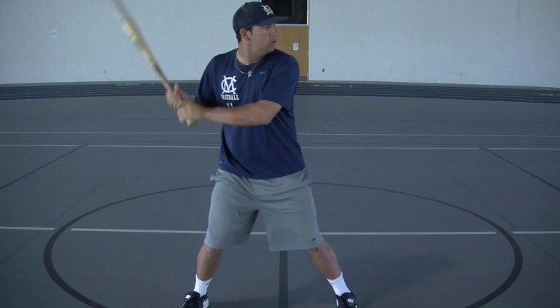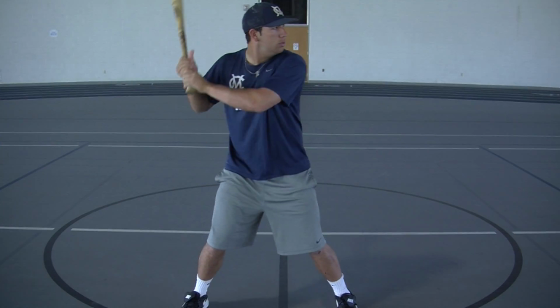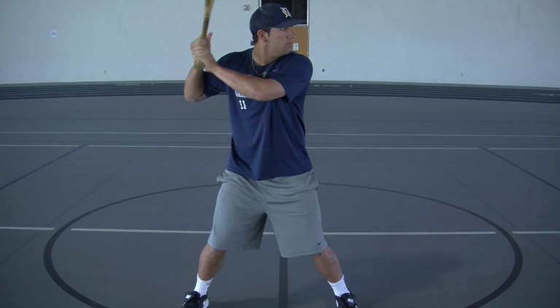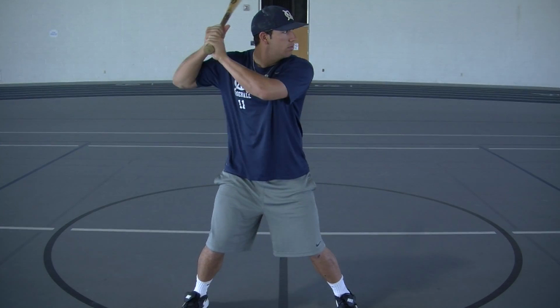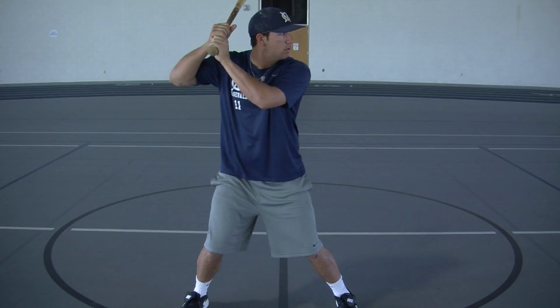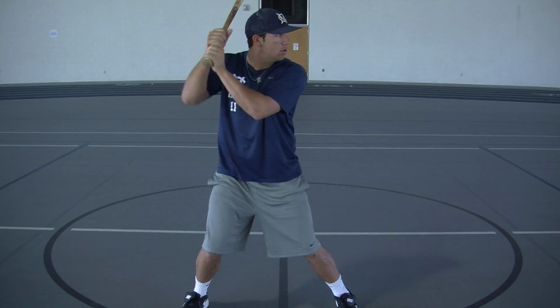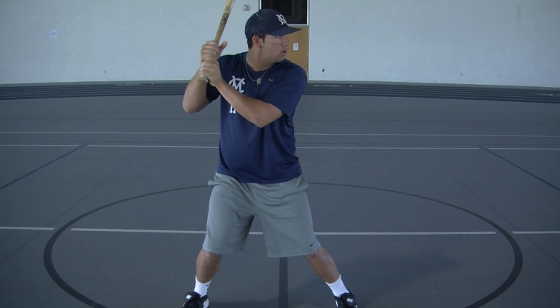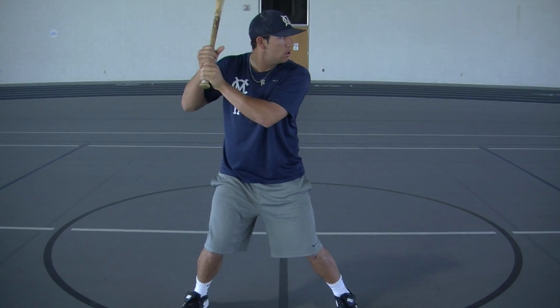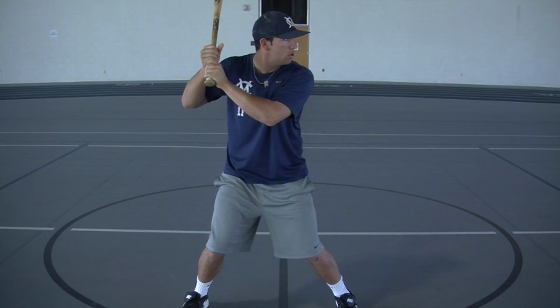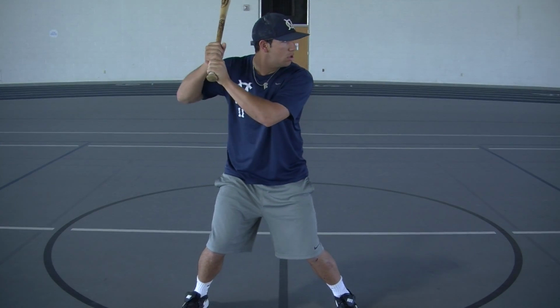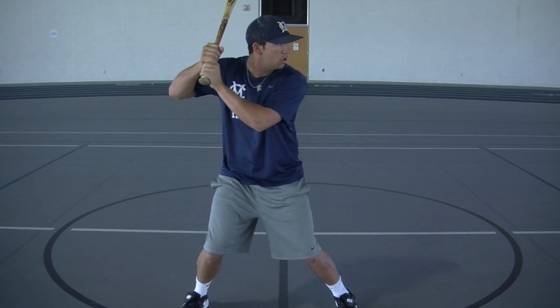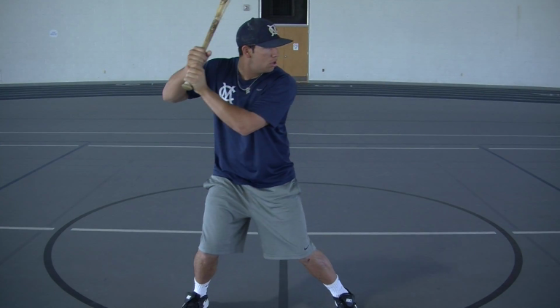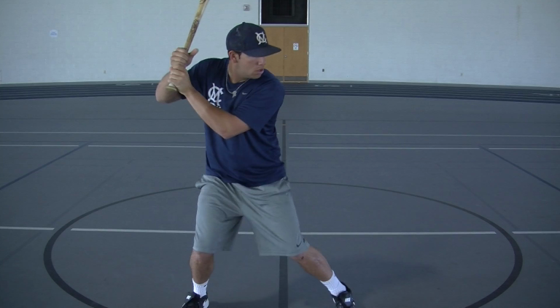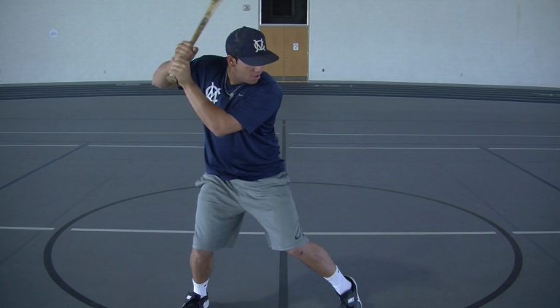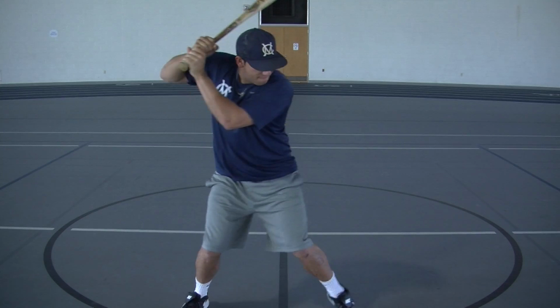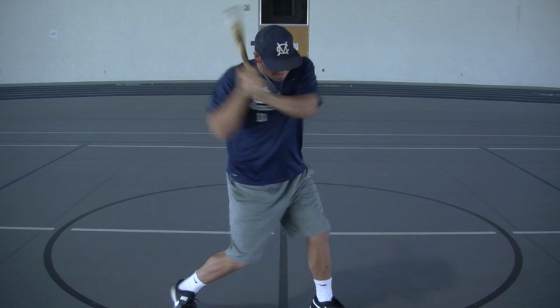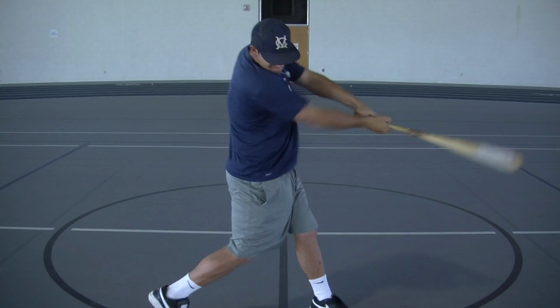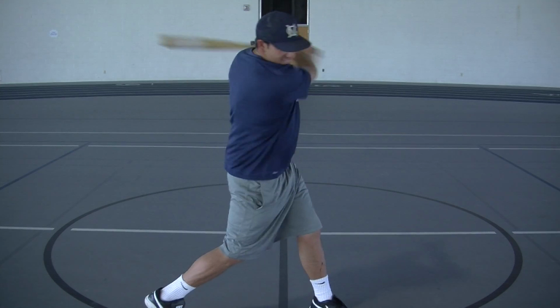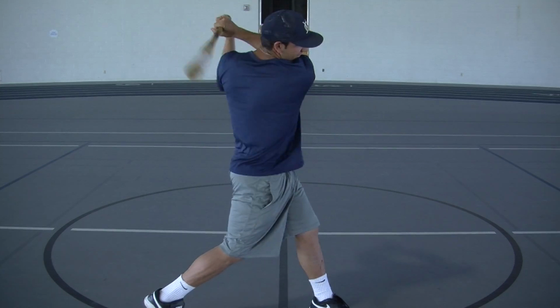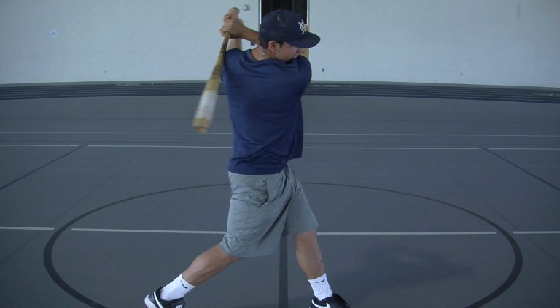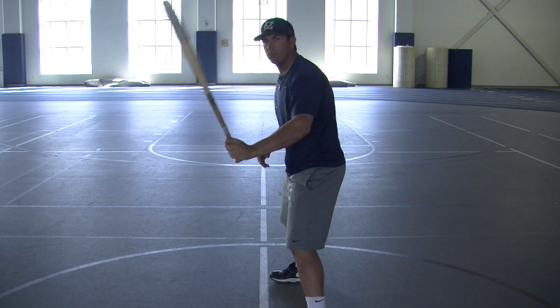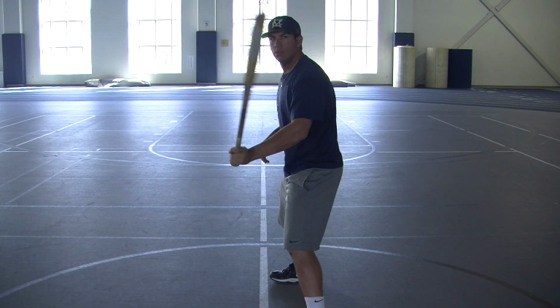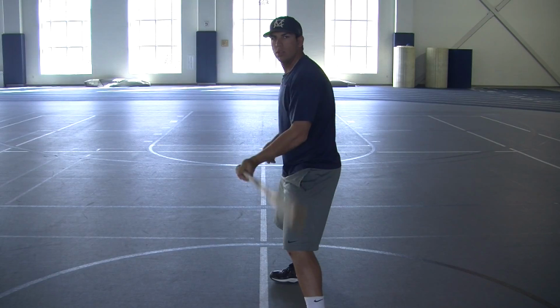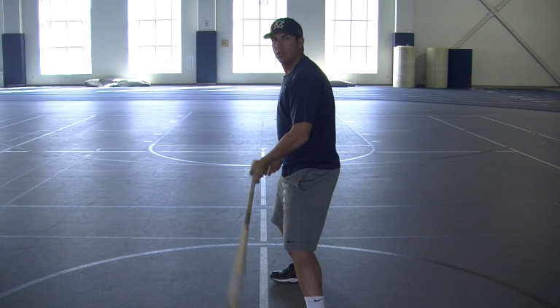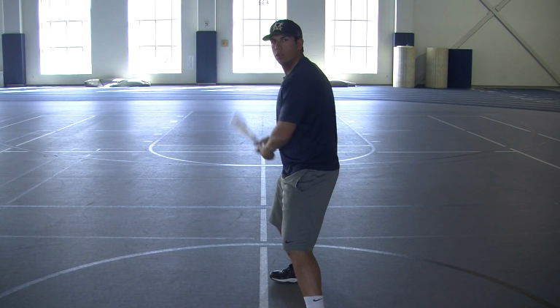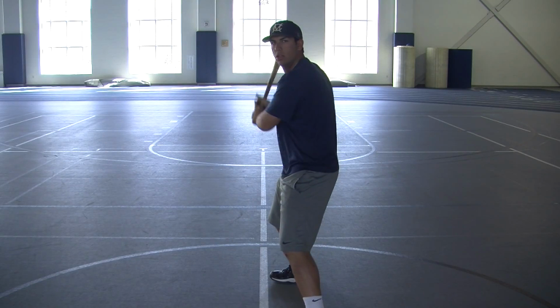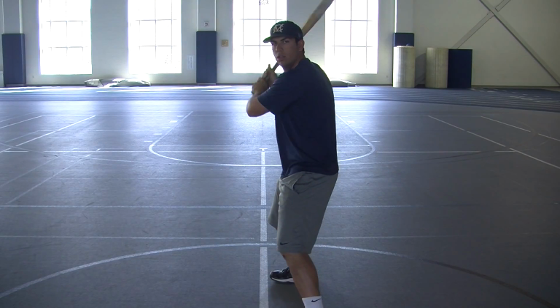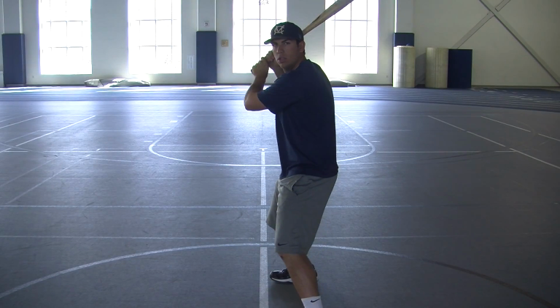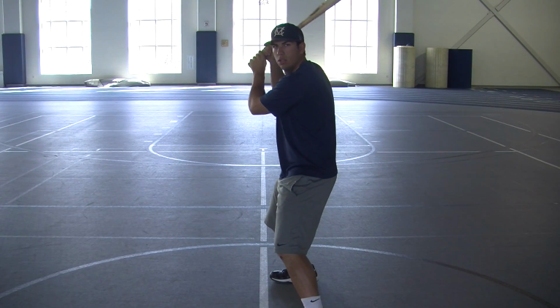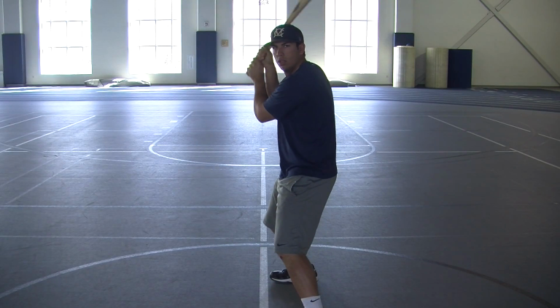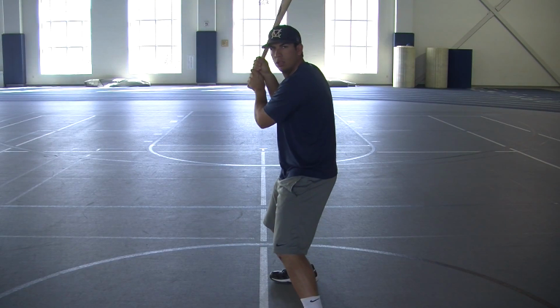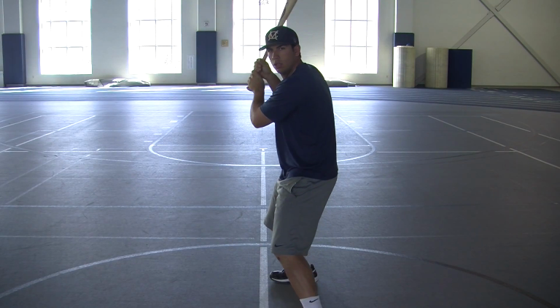Now we'll look at it in real time. He keeps his feet very balanced there. That helps with his shoulder width stance.